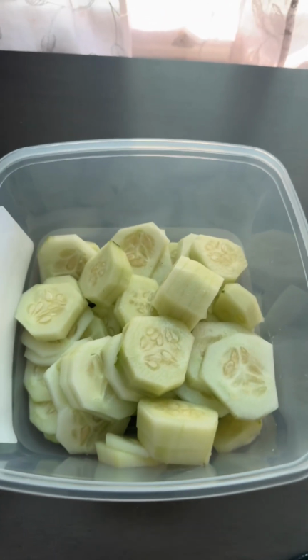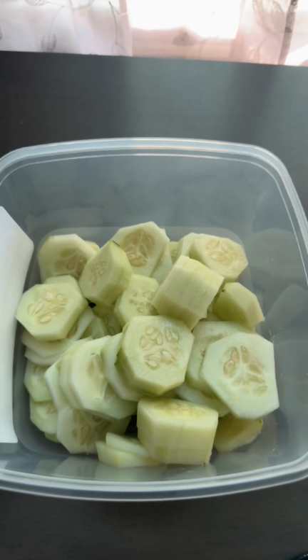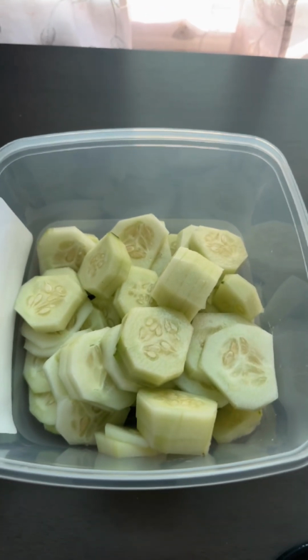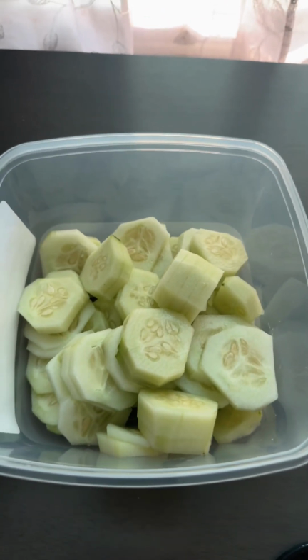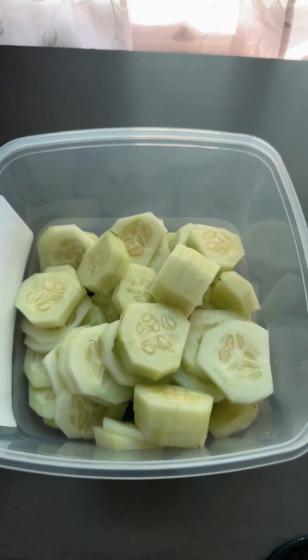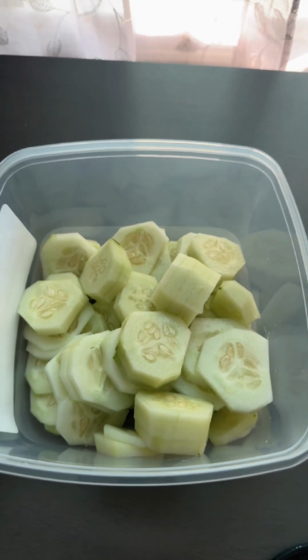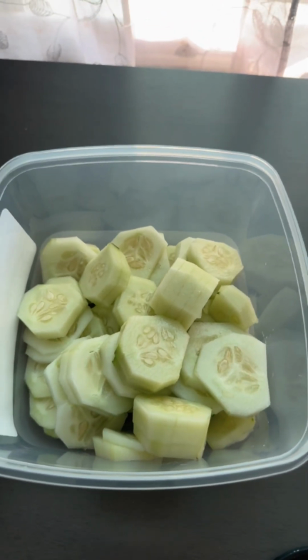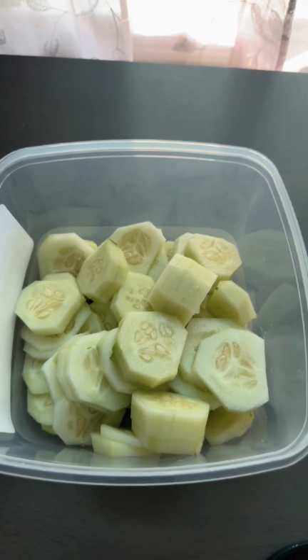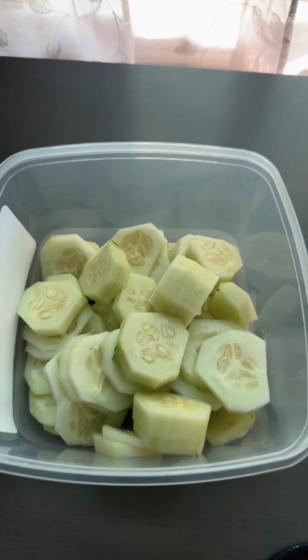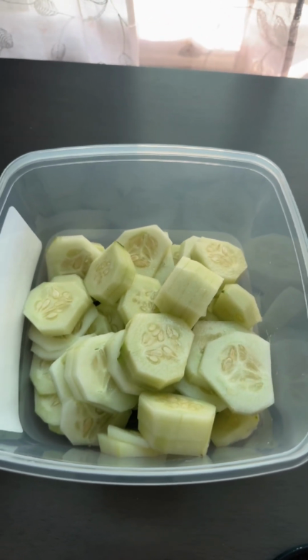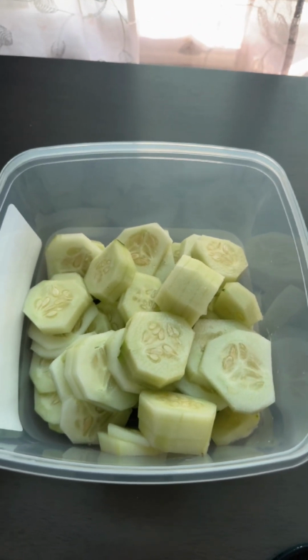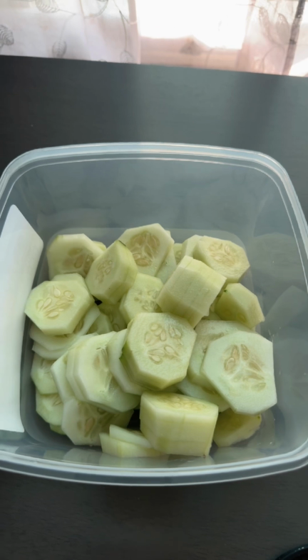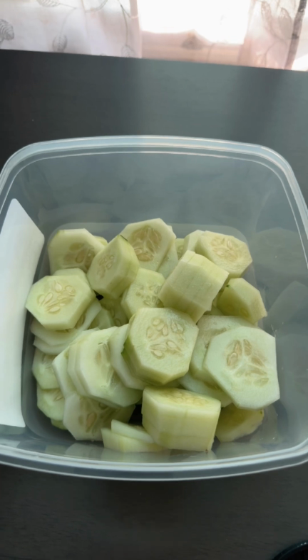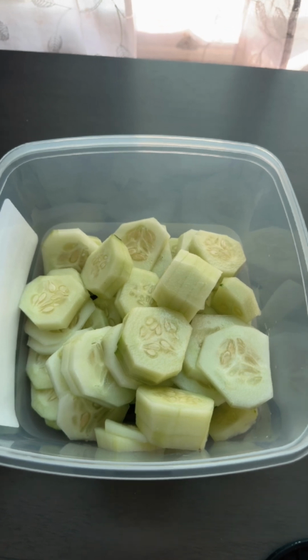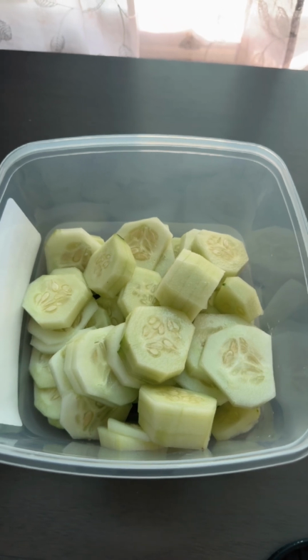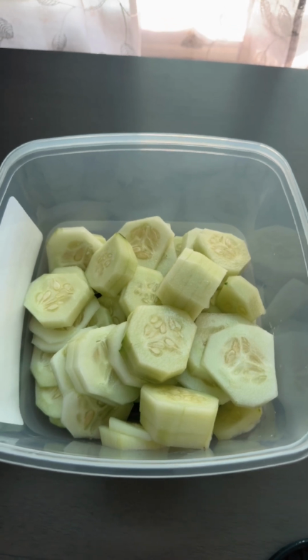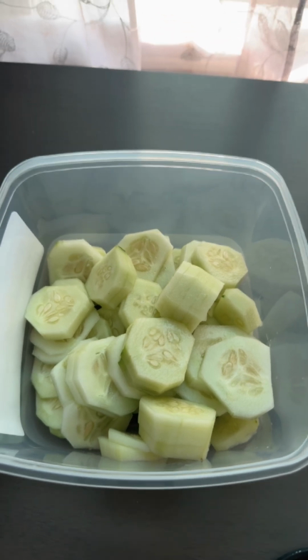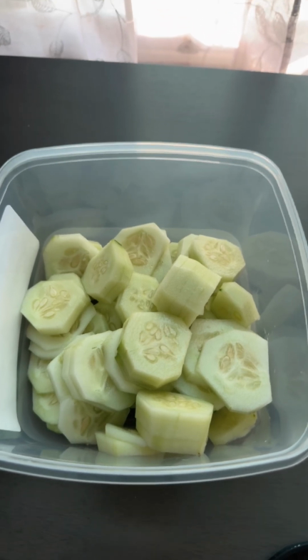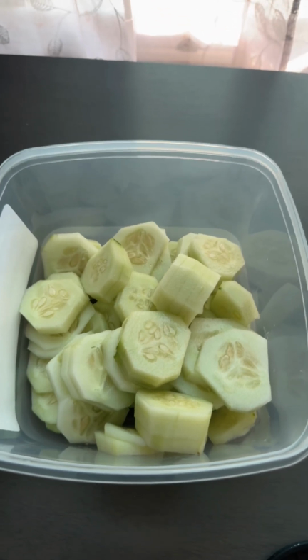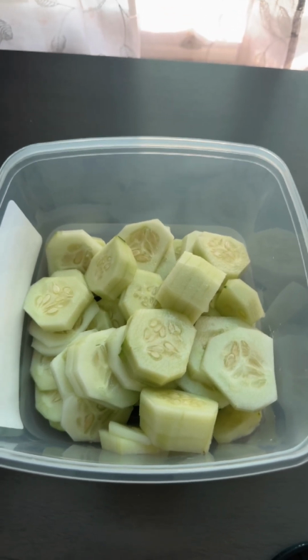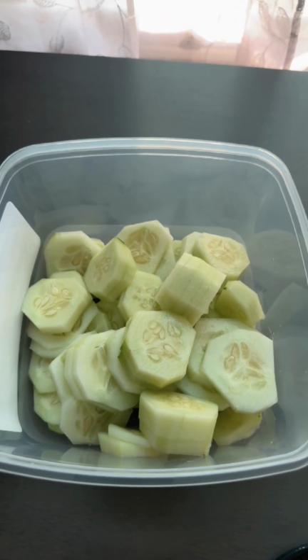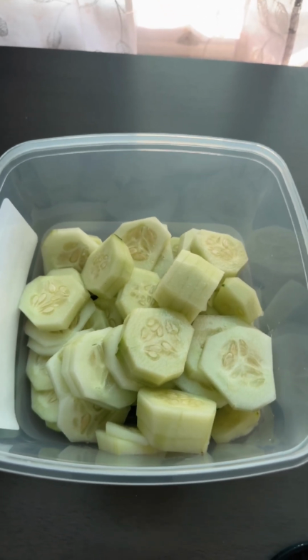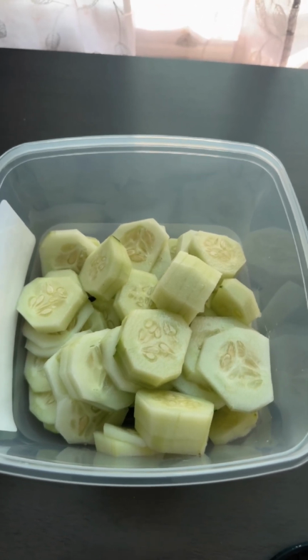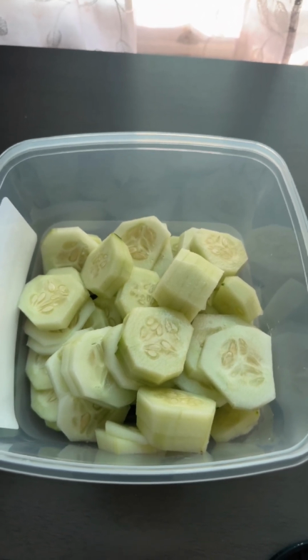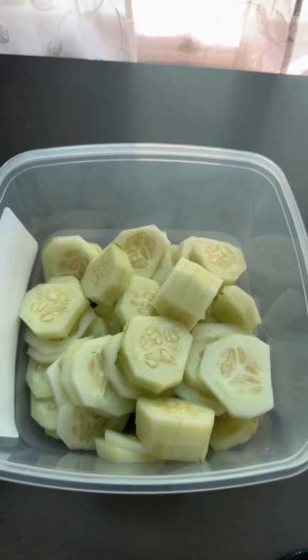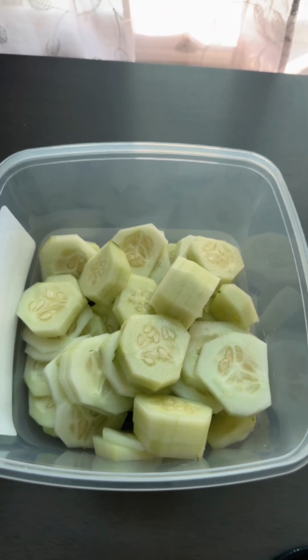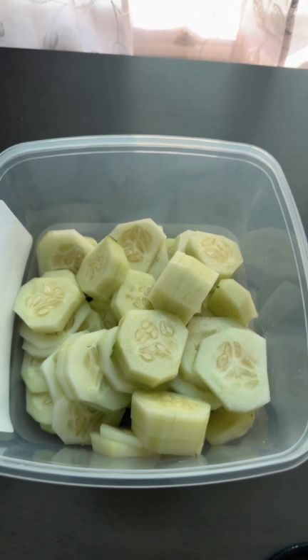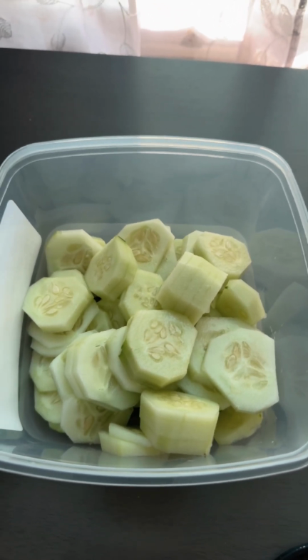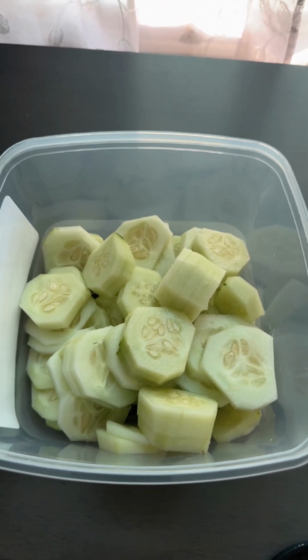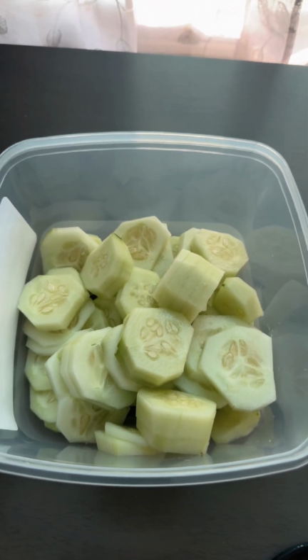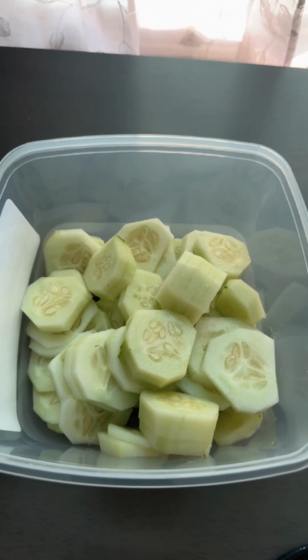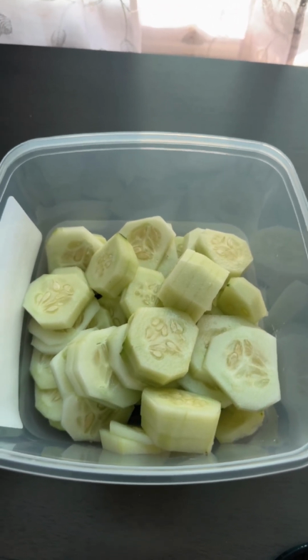What you'll need is cucumbers. I ended up buying three large cucumbers. I peeled the skins off them and I sliced them into the bowl.